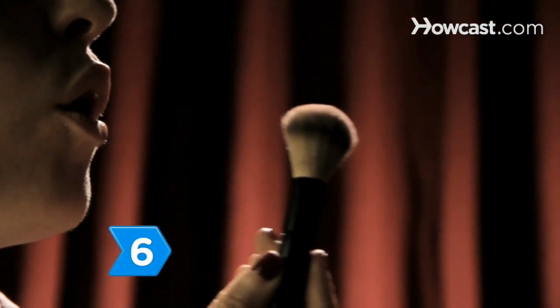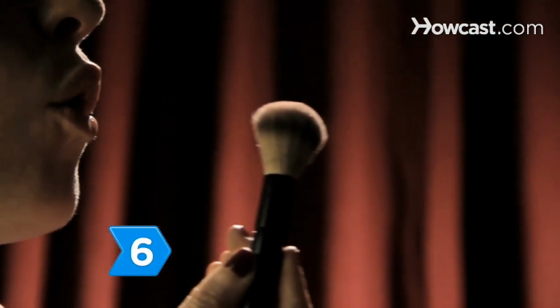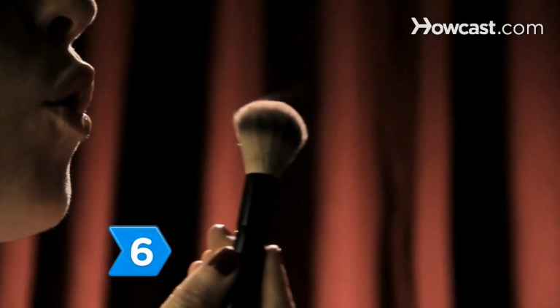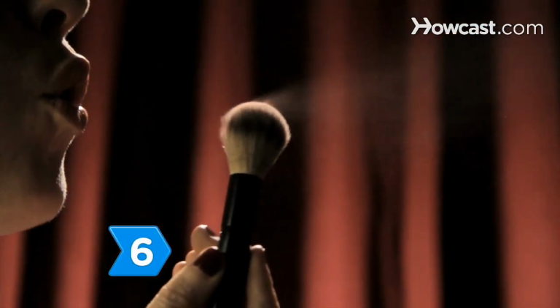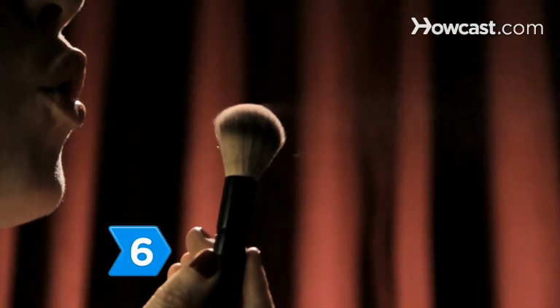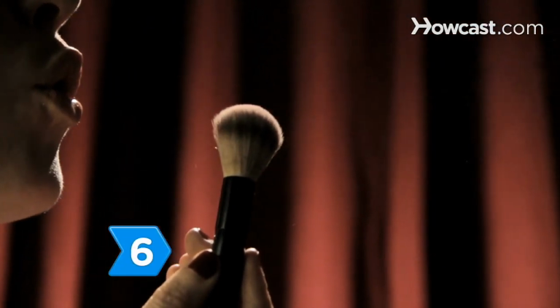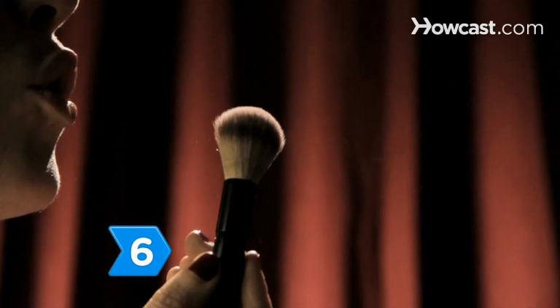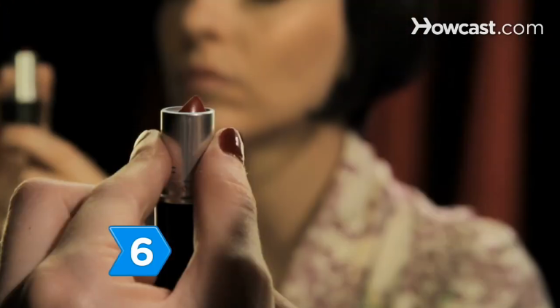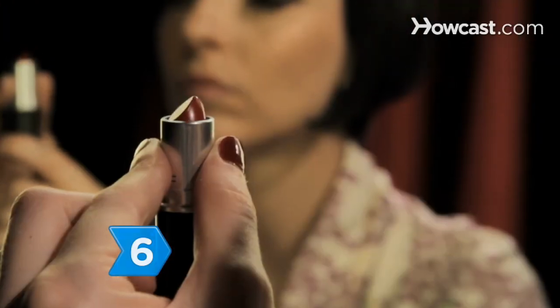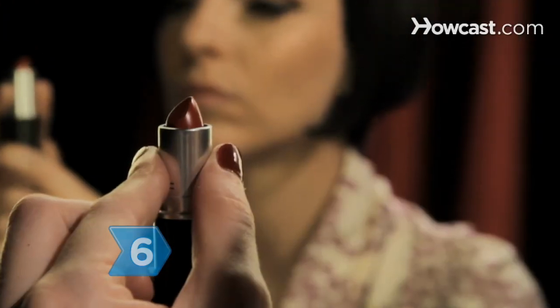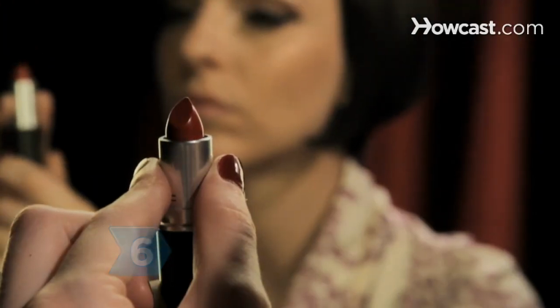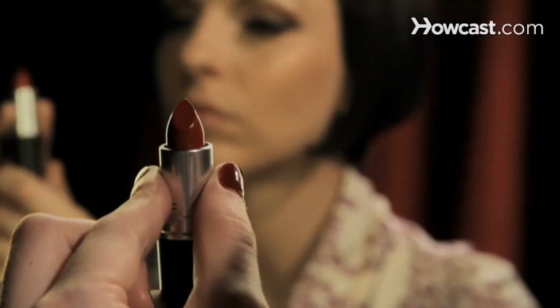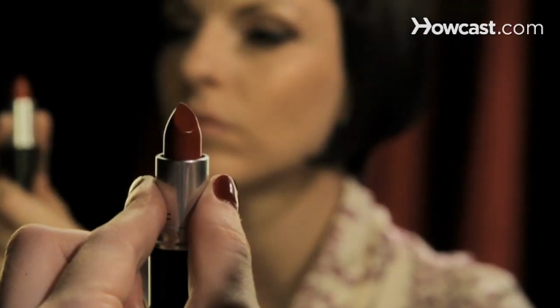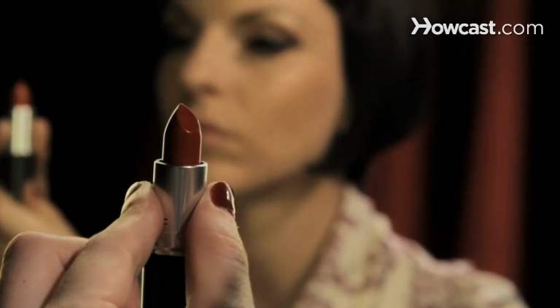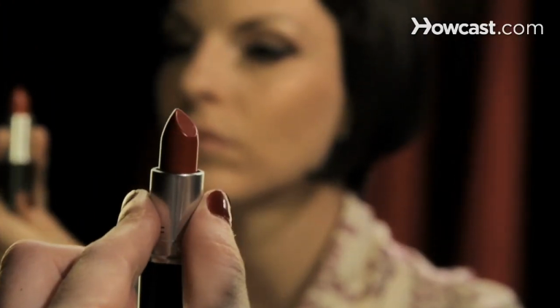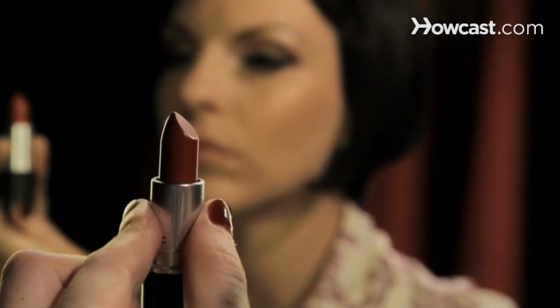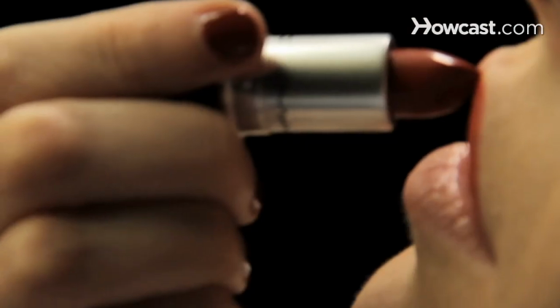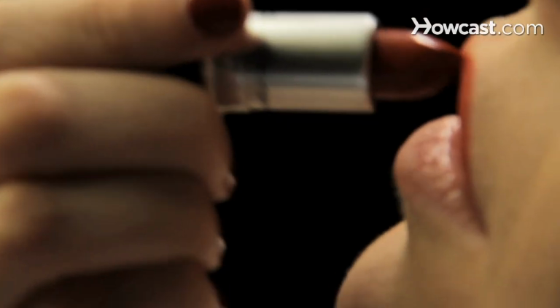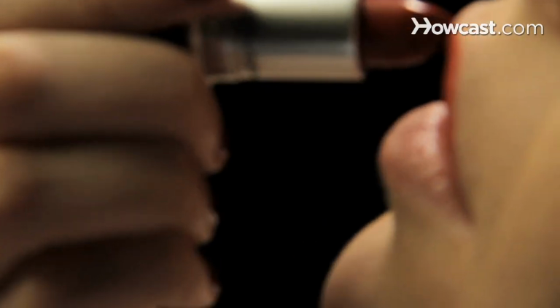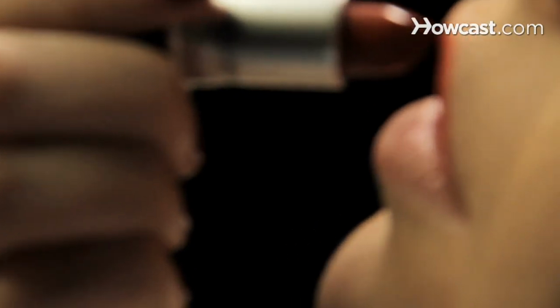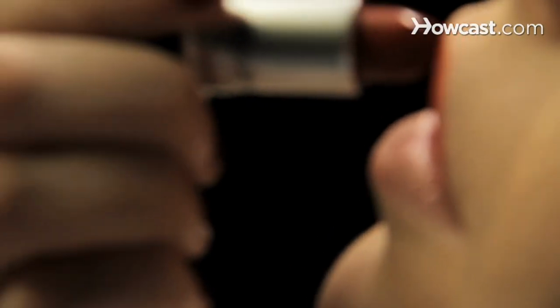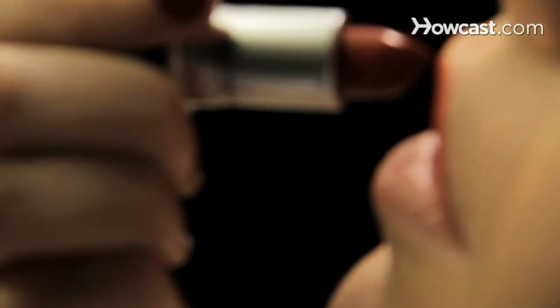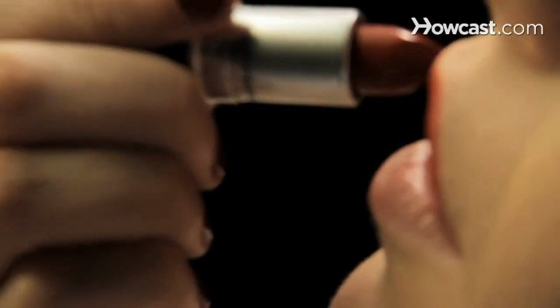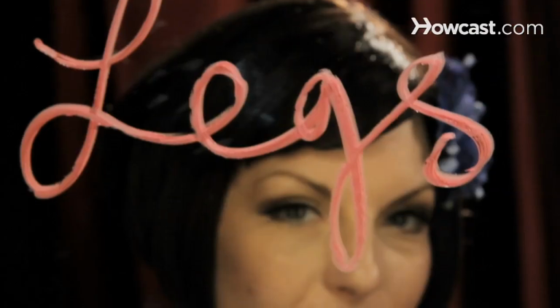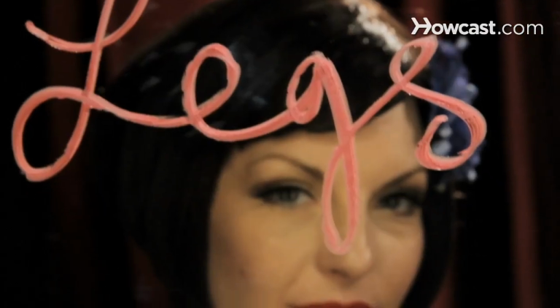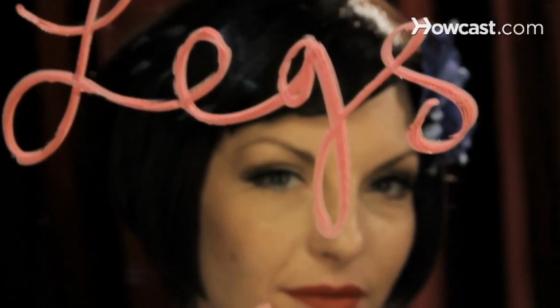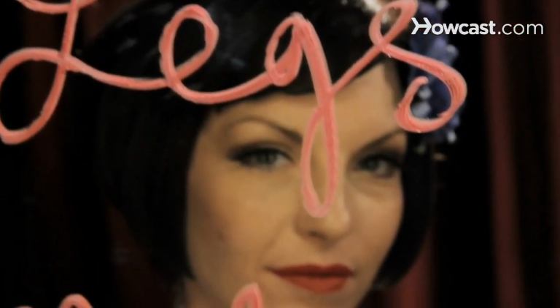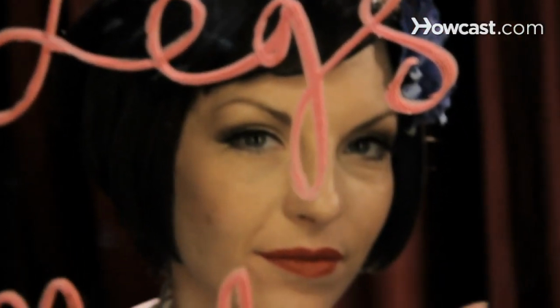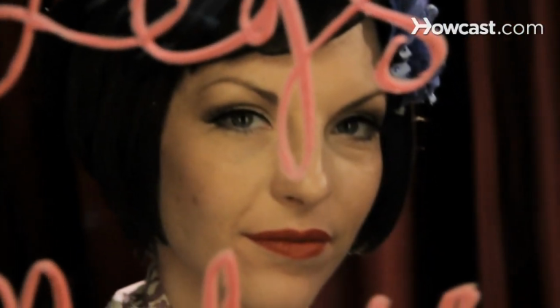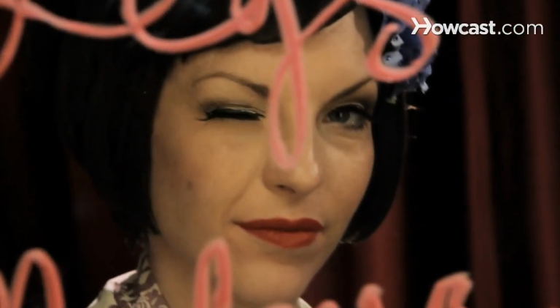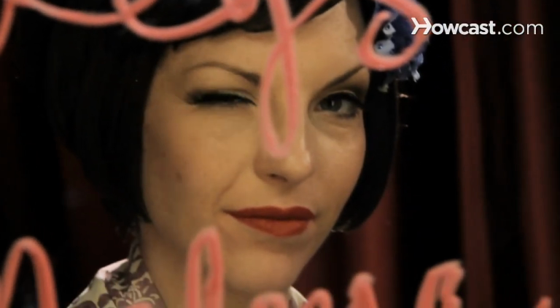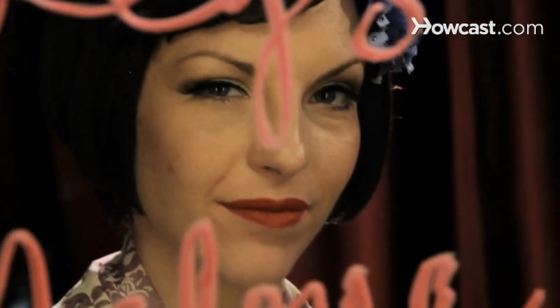Step 6. Brush on some blush, color your lips blood red, and you're ready to sizzle in your sexy burlesque makeup.